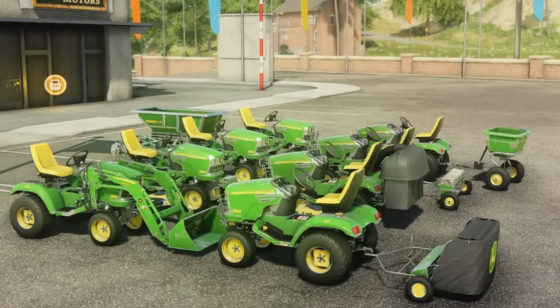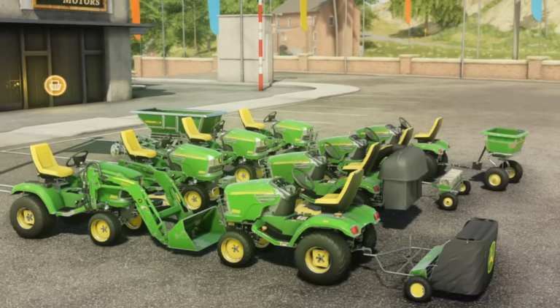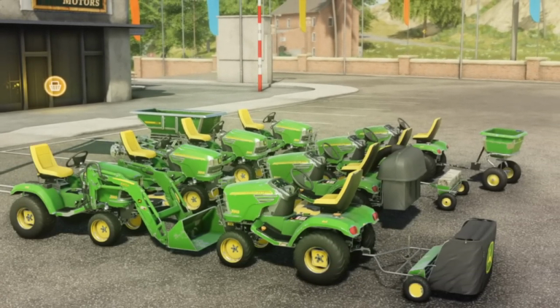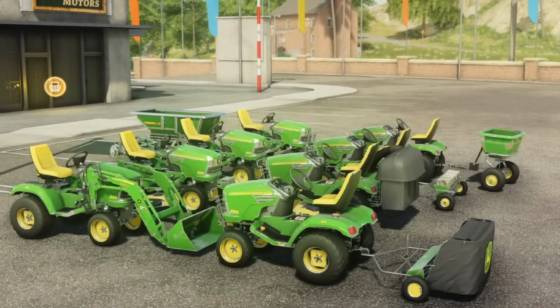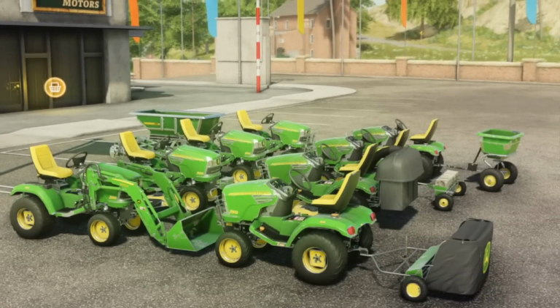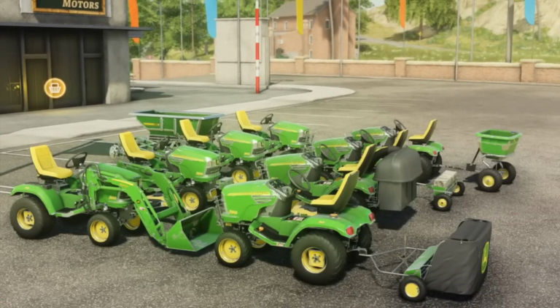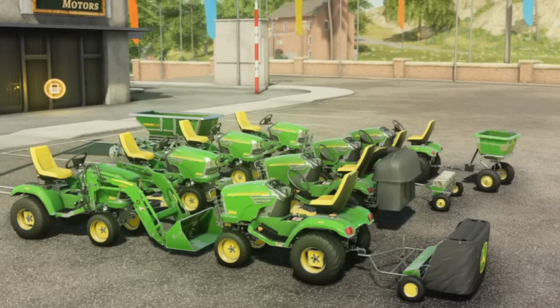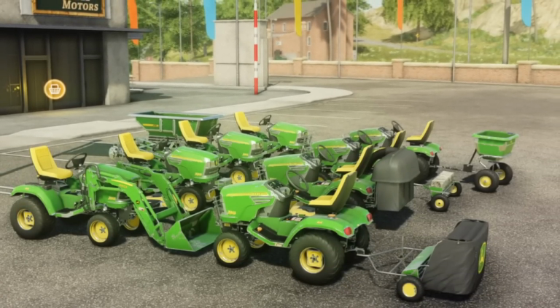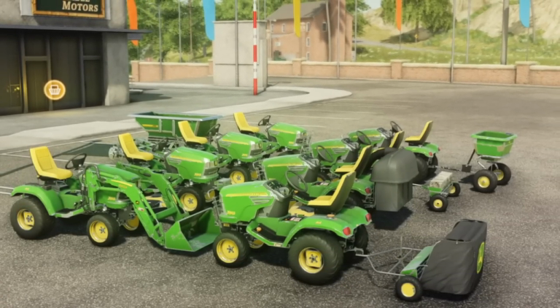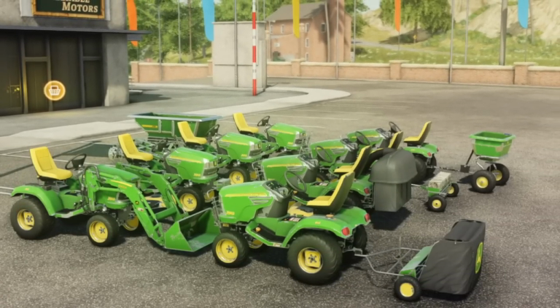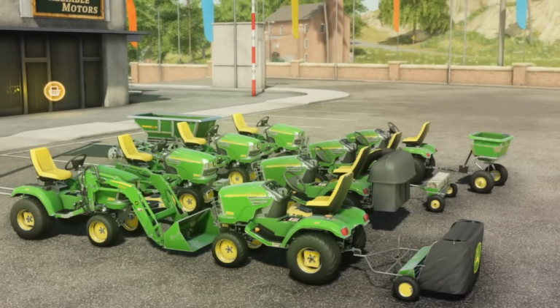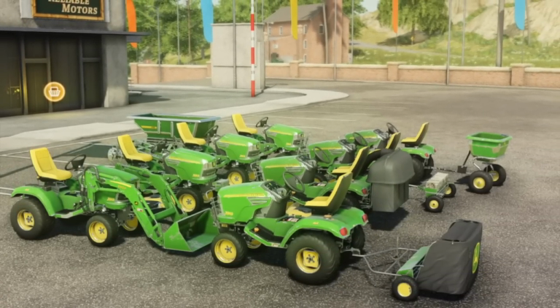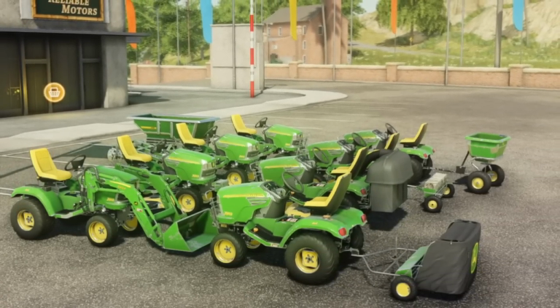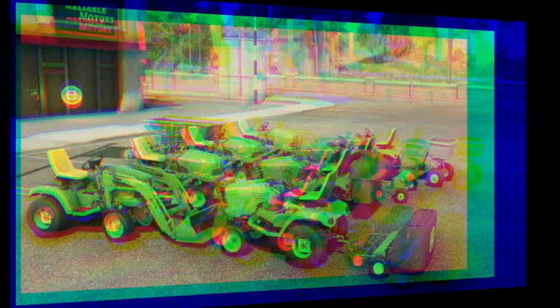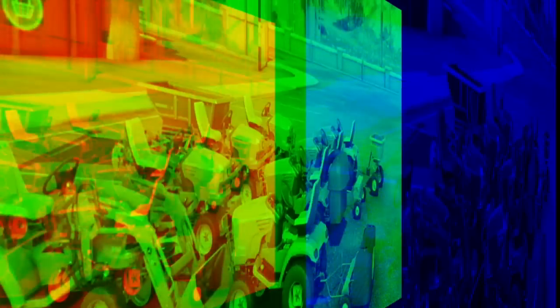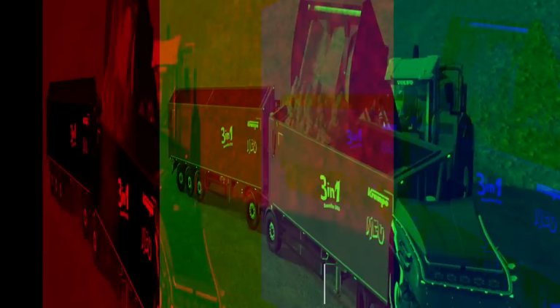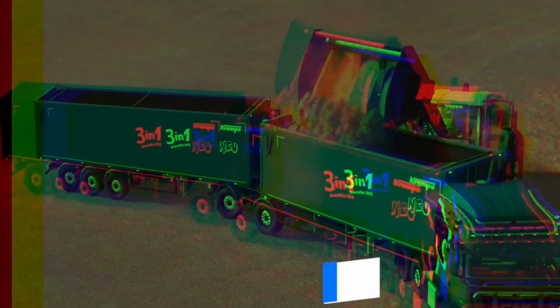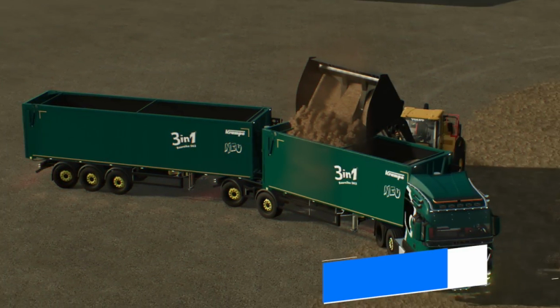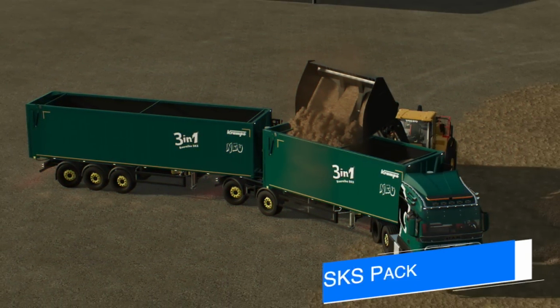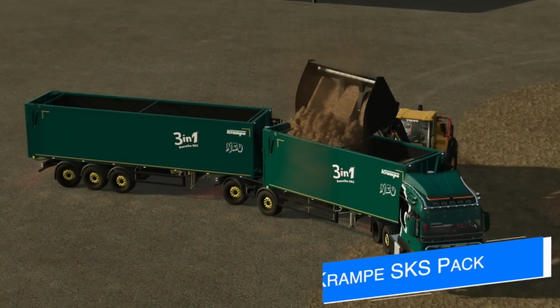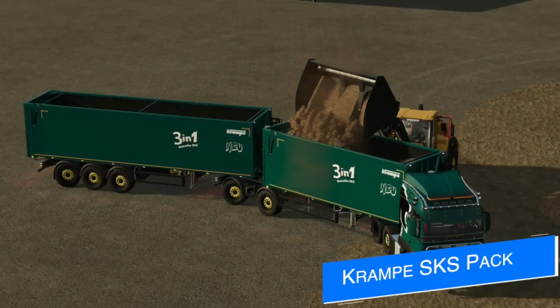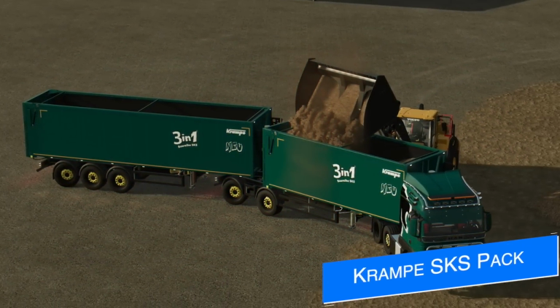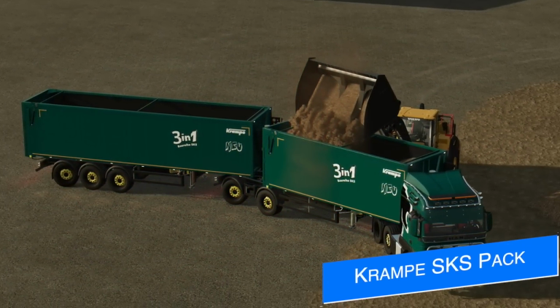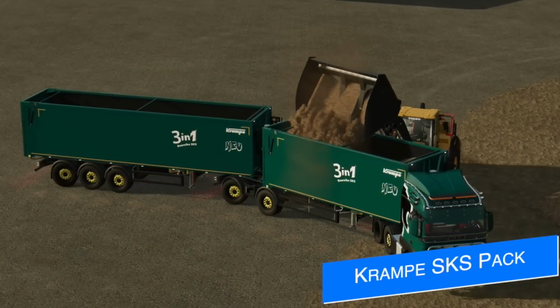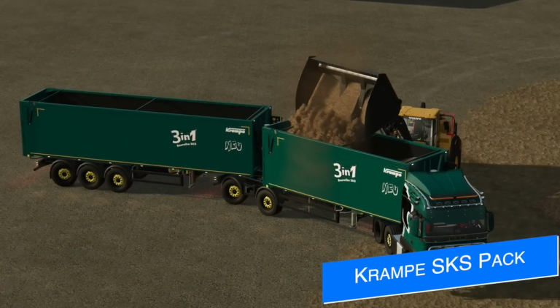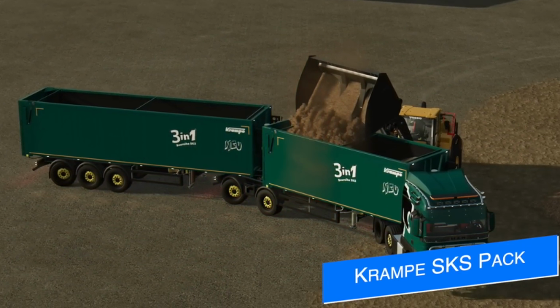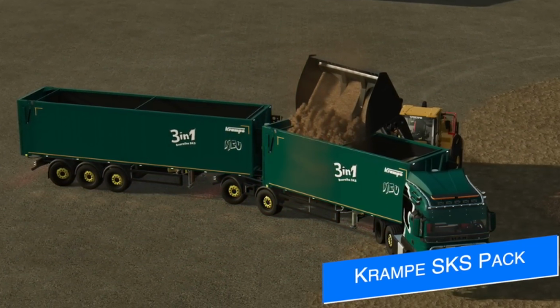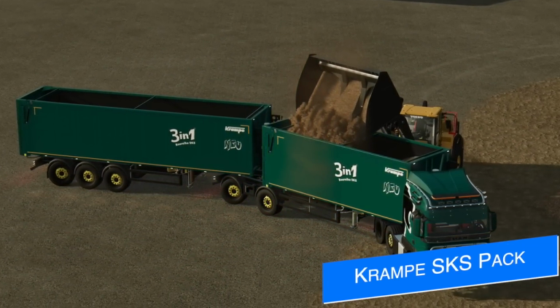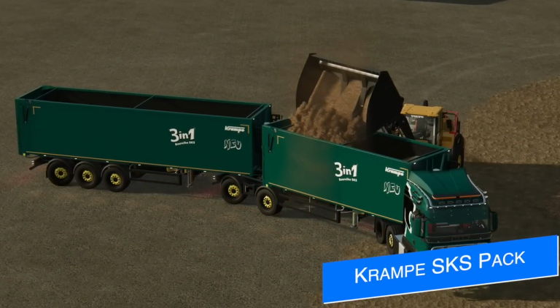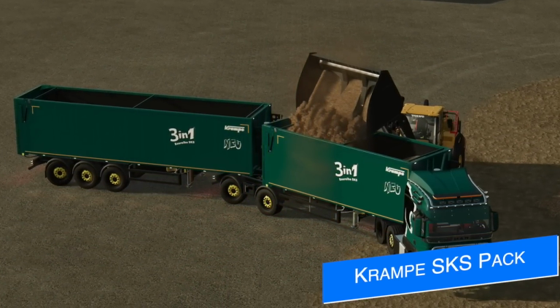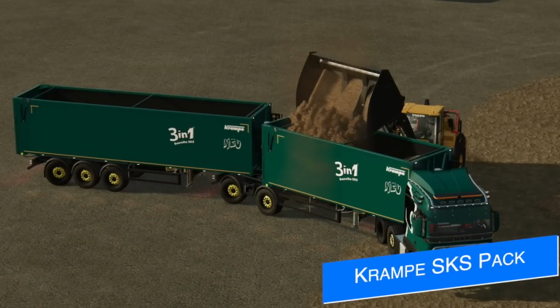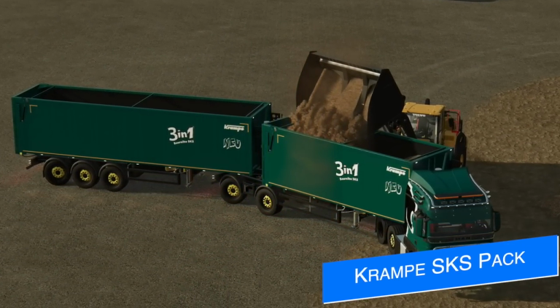For those who don't remember, the John Deere X7 is the John Deere riding lawnmower we got back in Farm Sim 19 with all the extra attachments and tools.